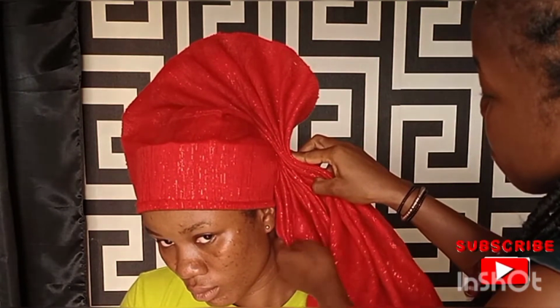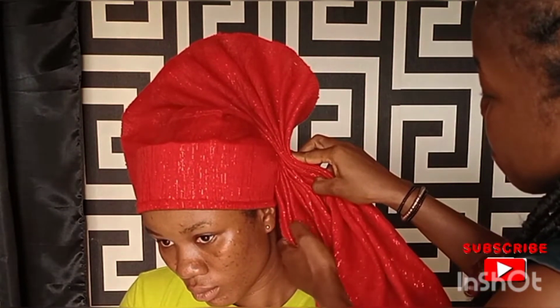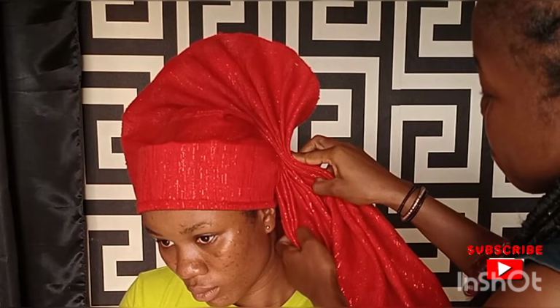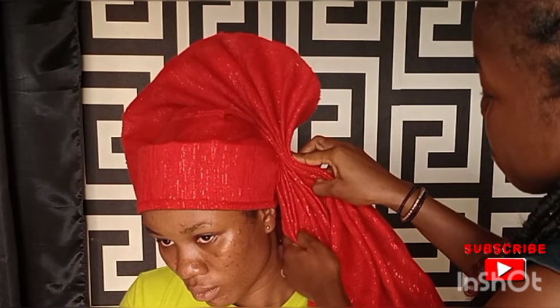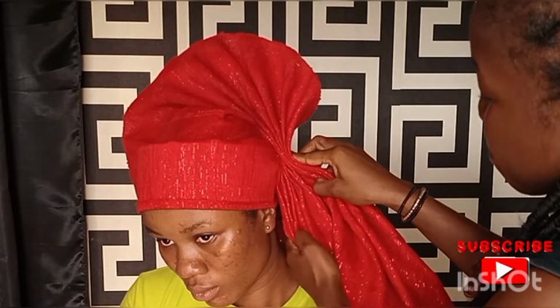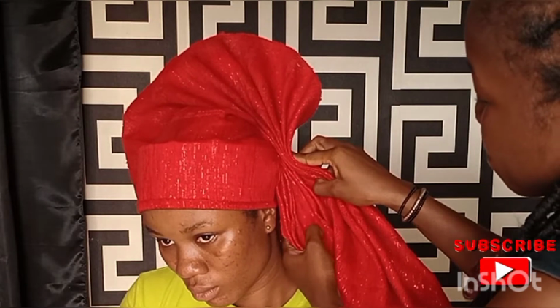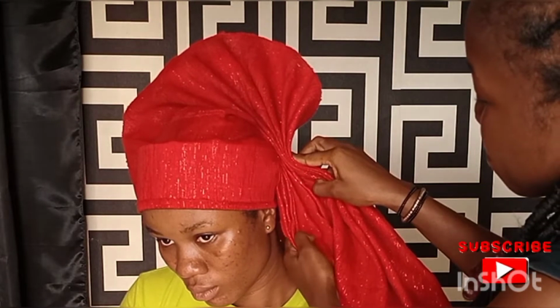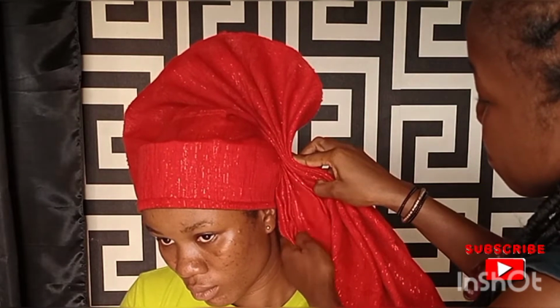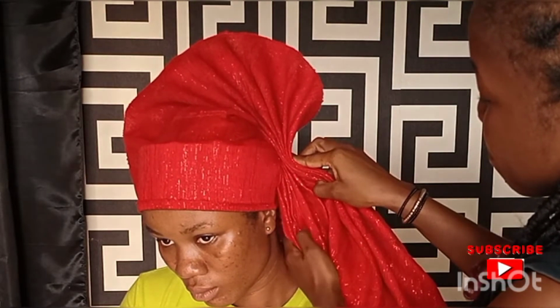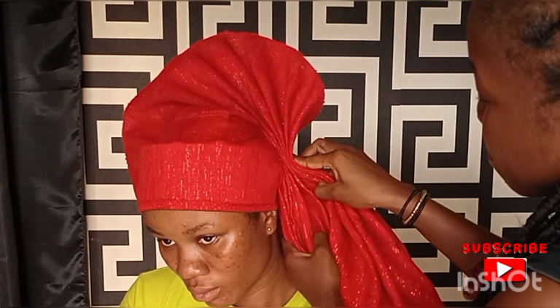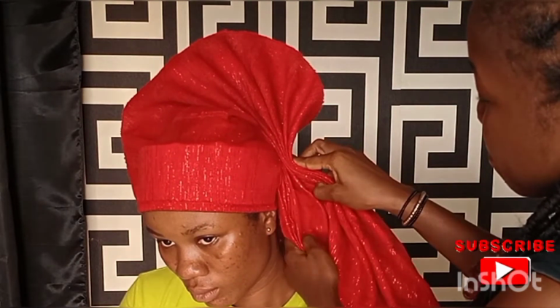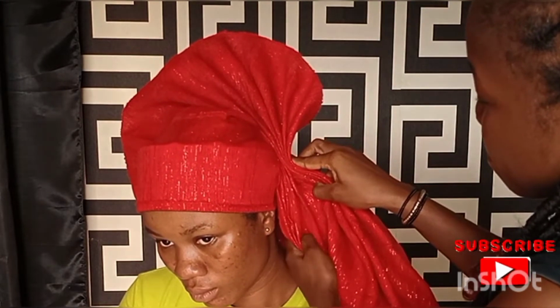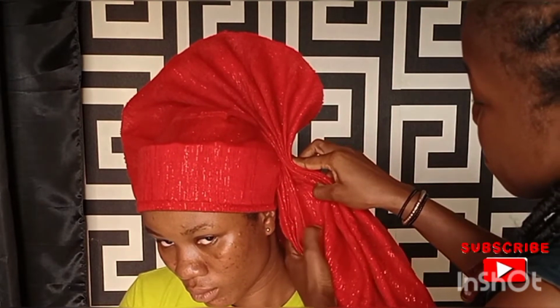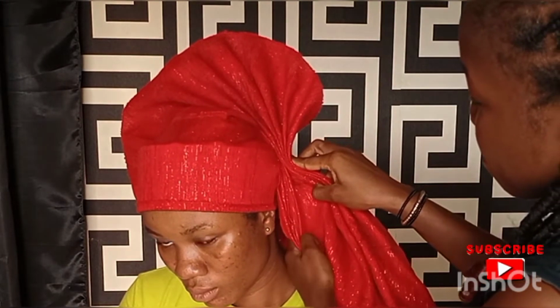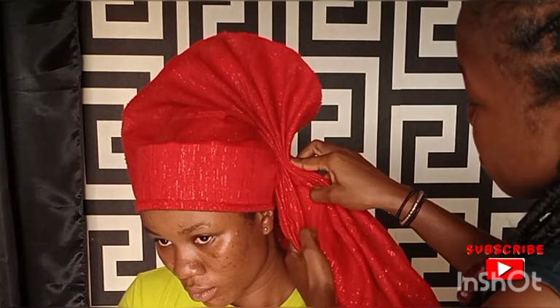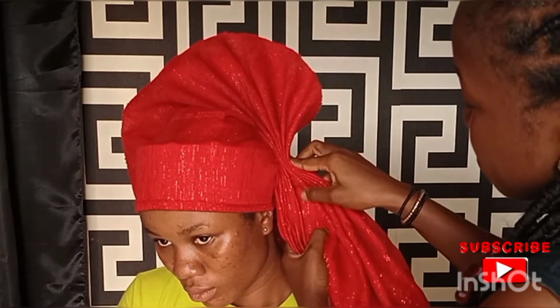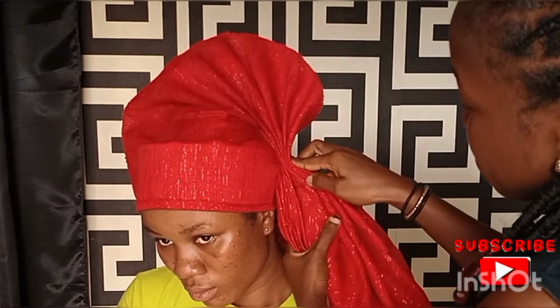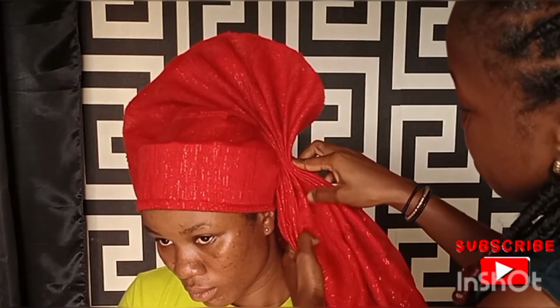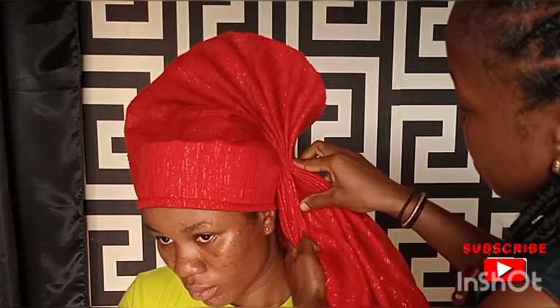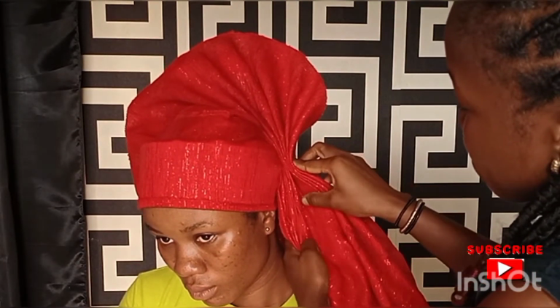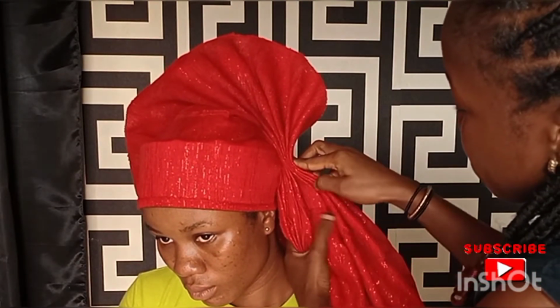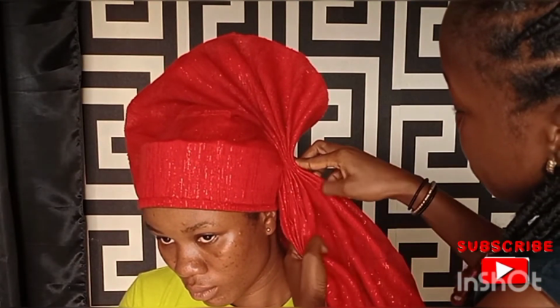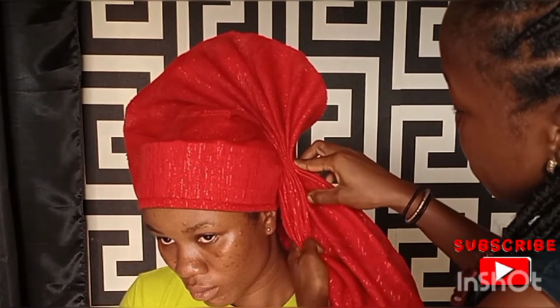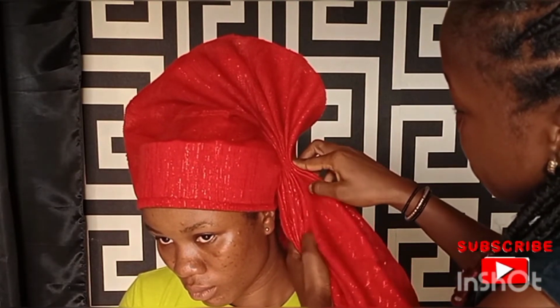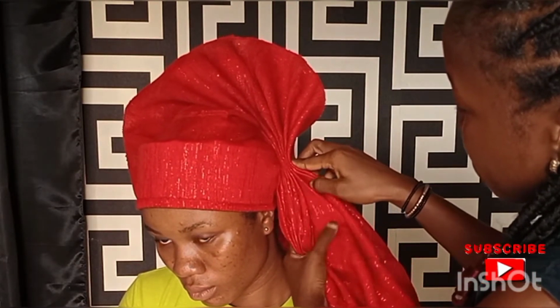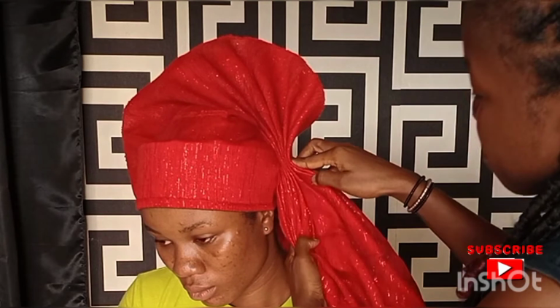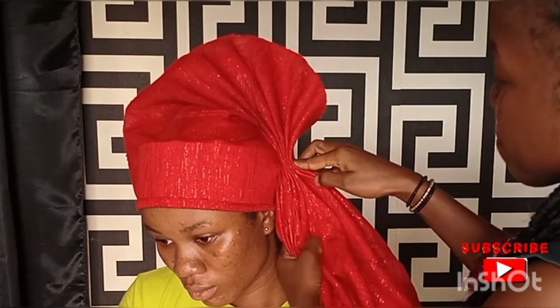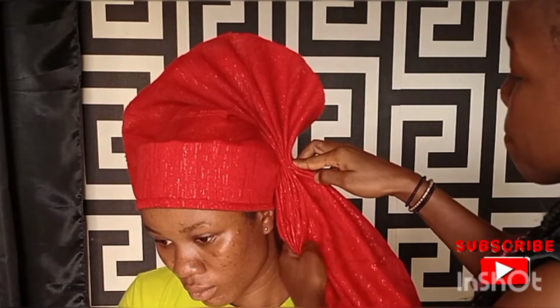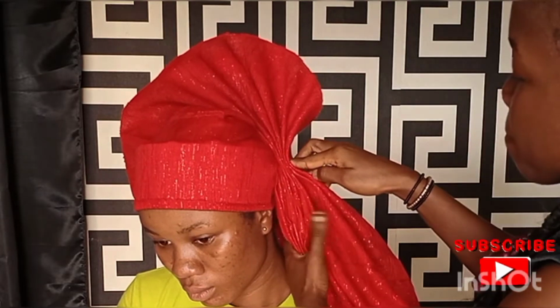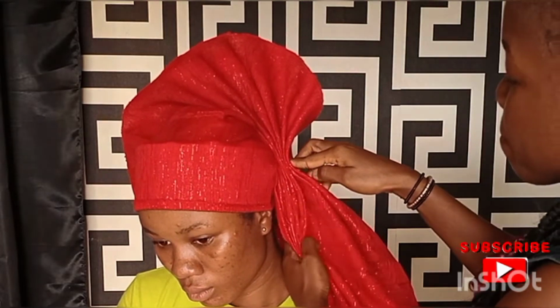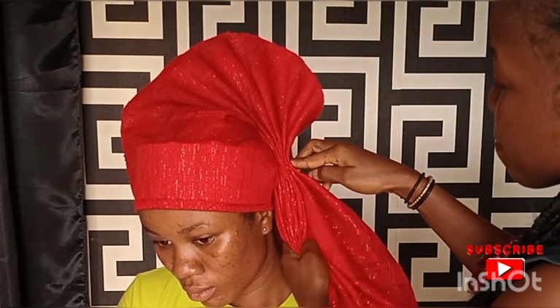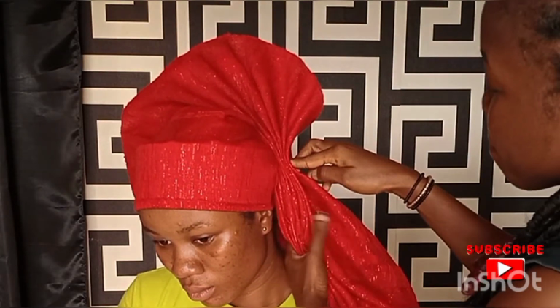Keep arranging your fan pleats — arrange every bit of the pleats on top of each other.